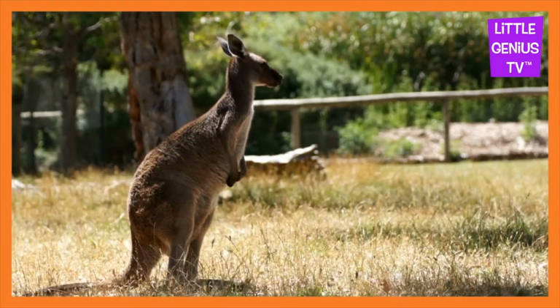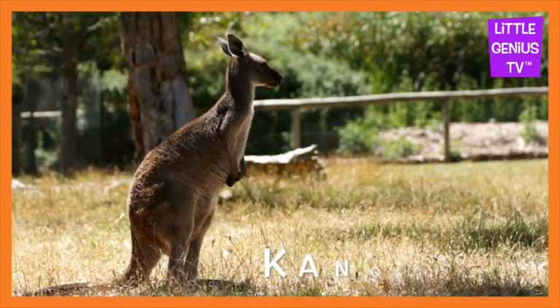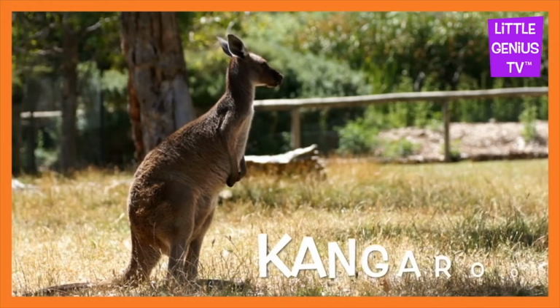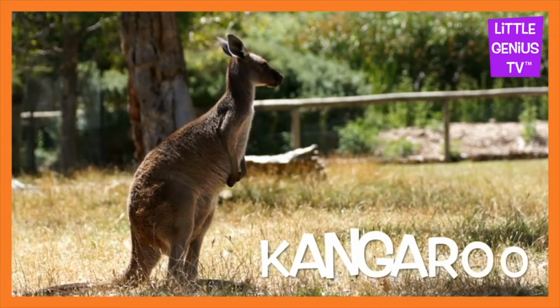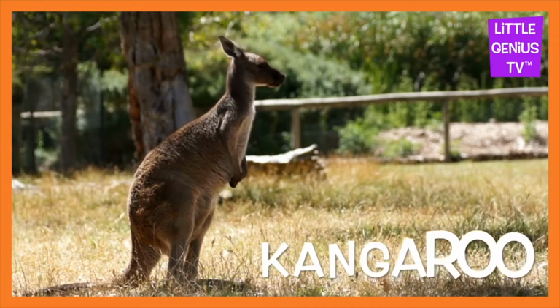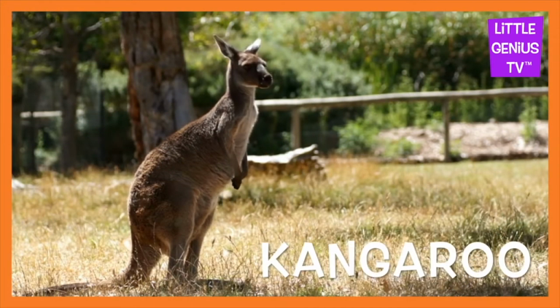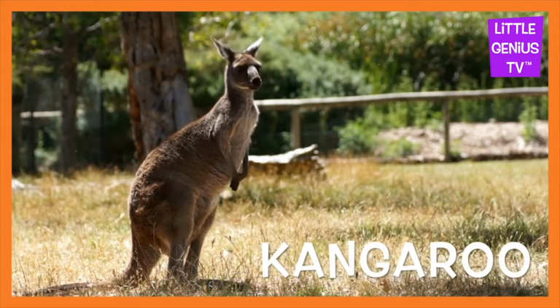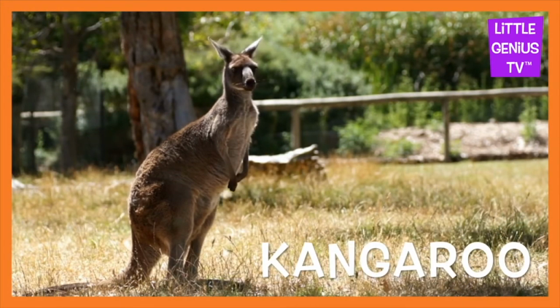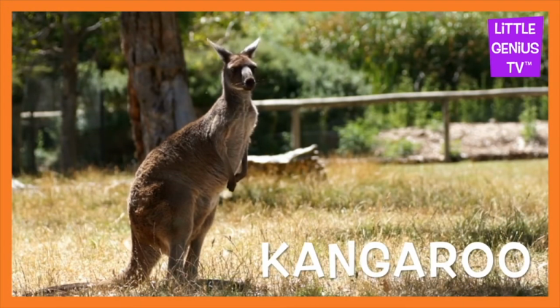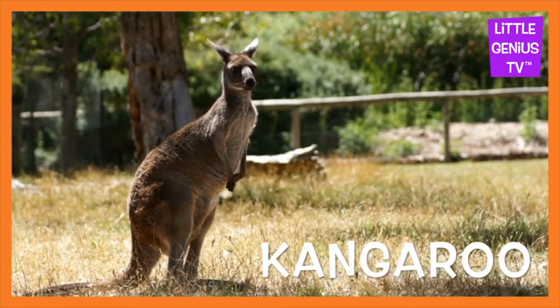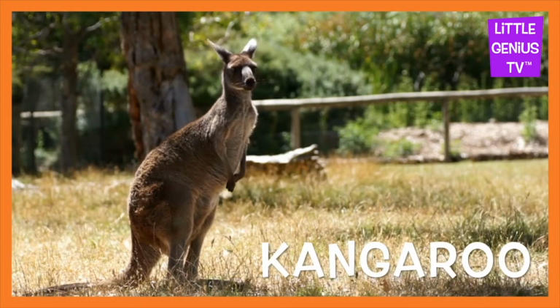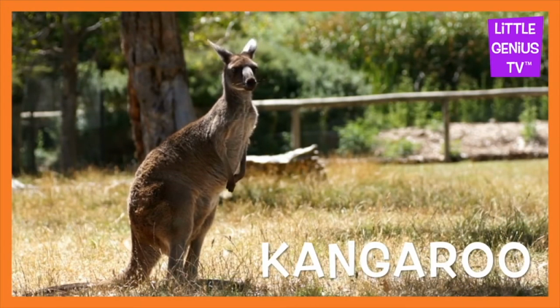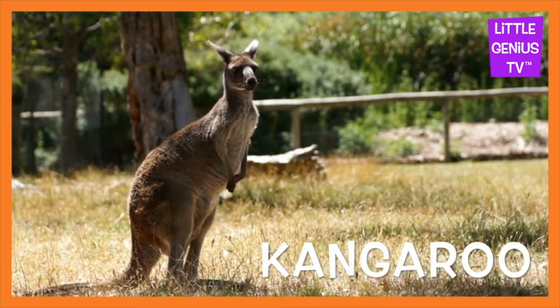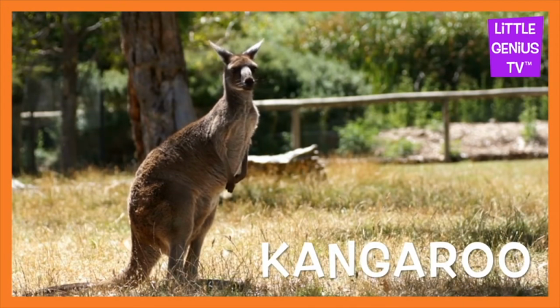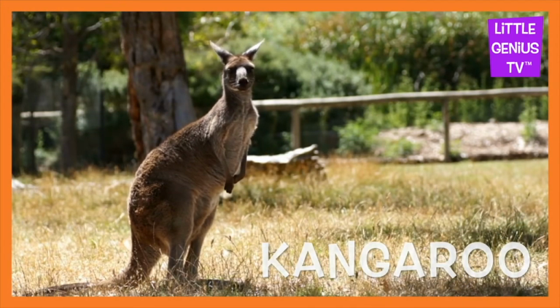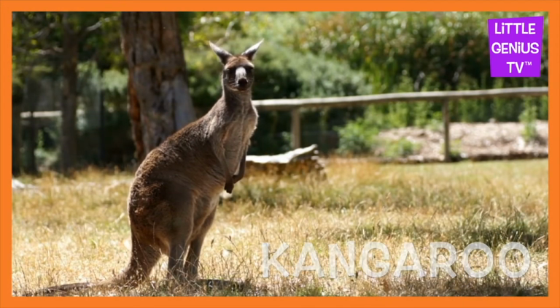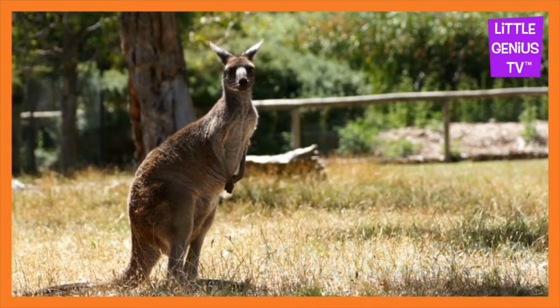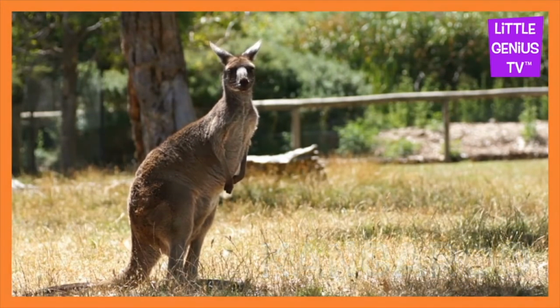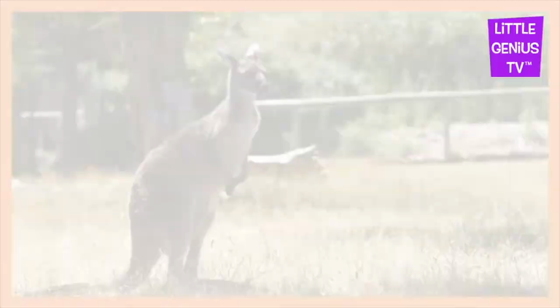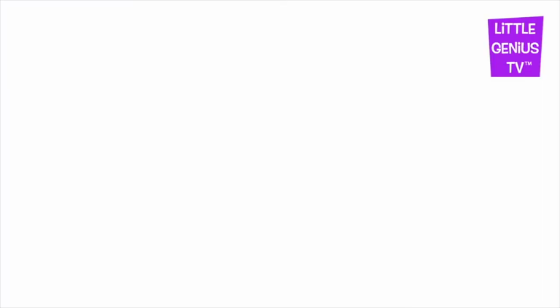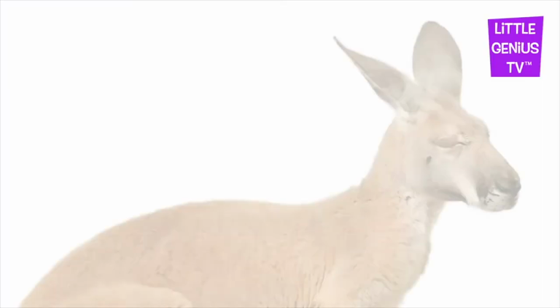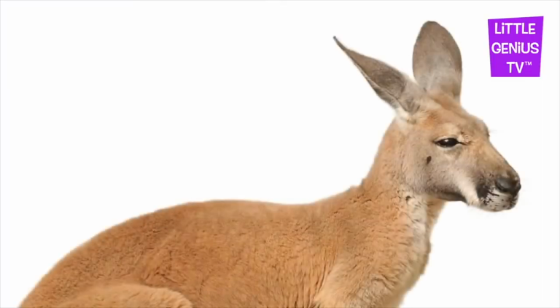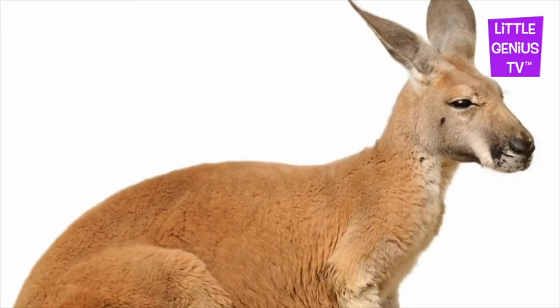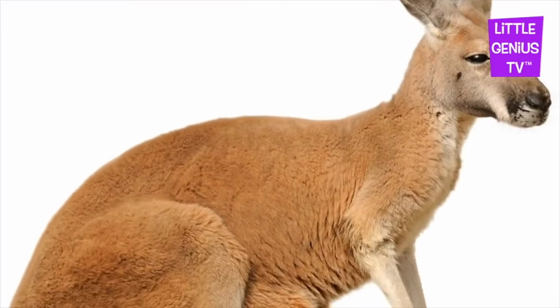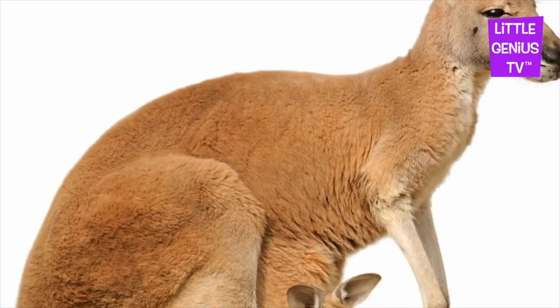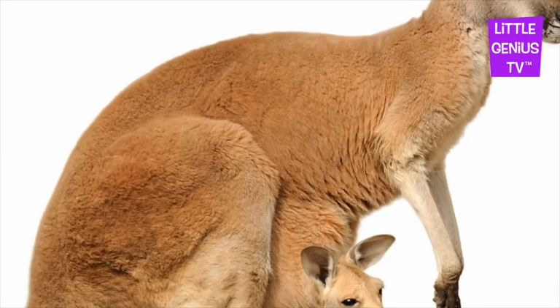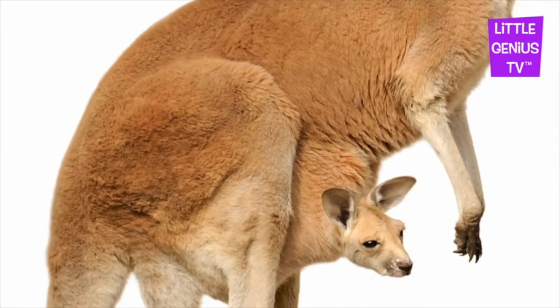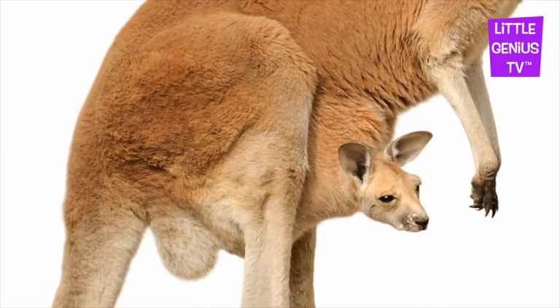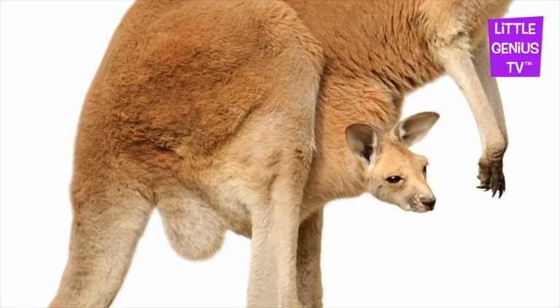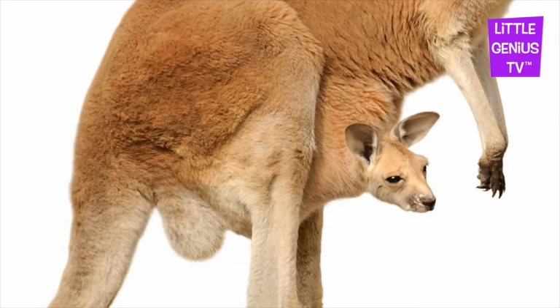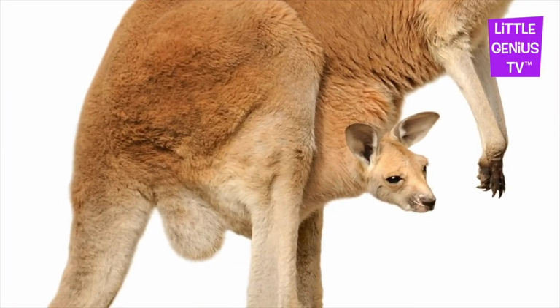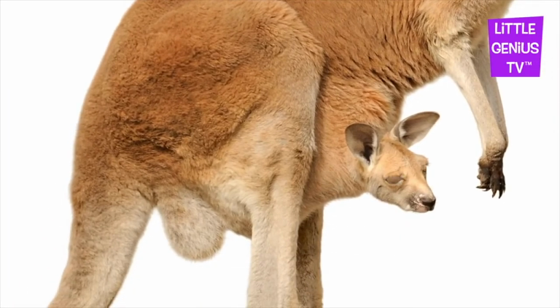Kangaroo. Mommy kangaroo has a pouch for baby.